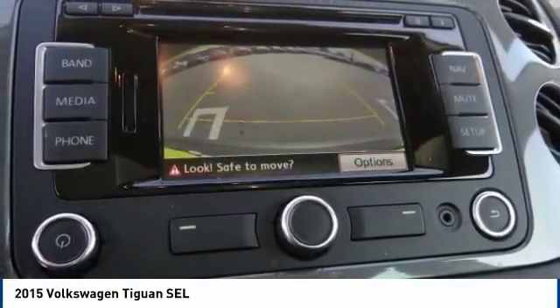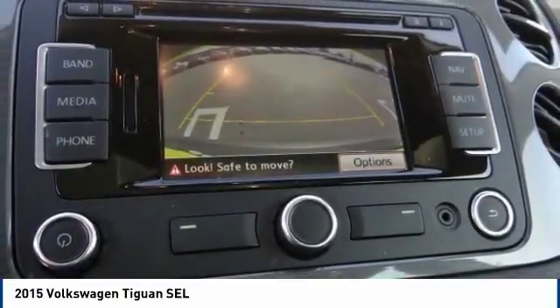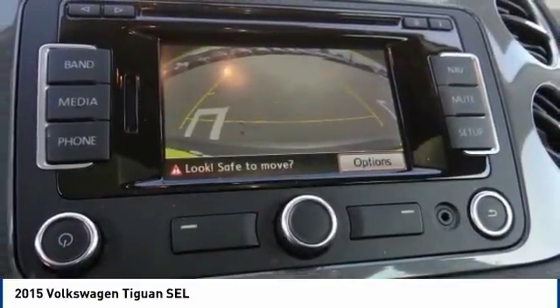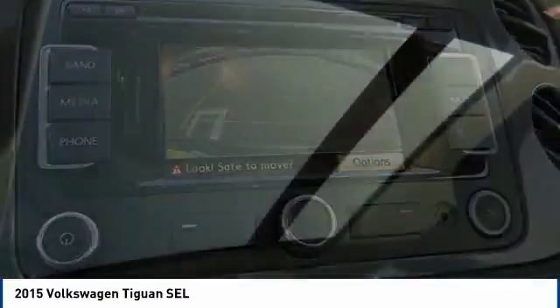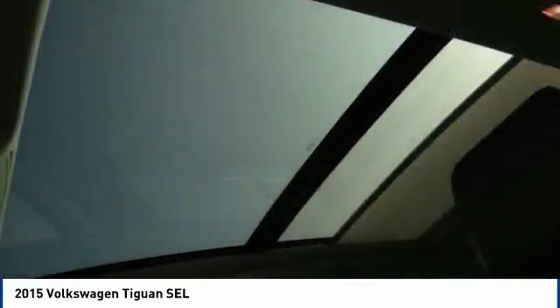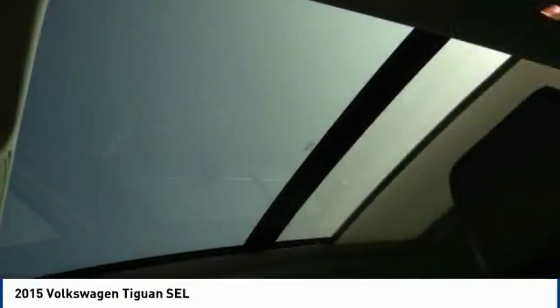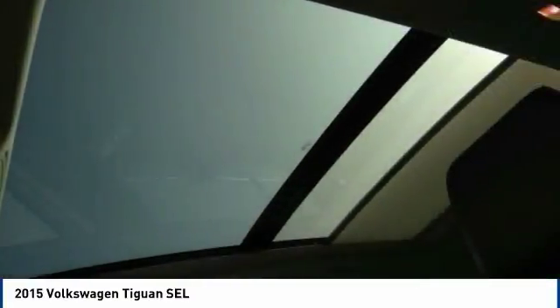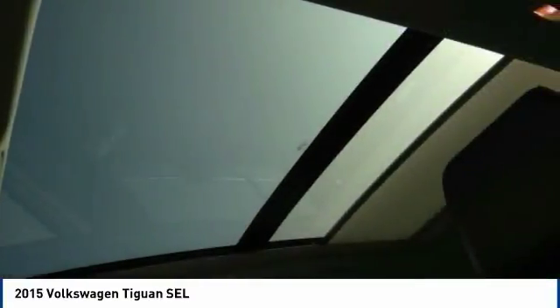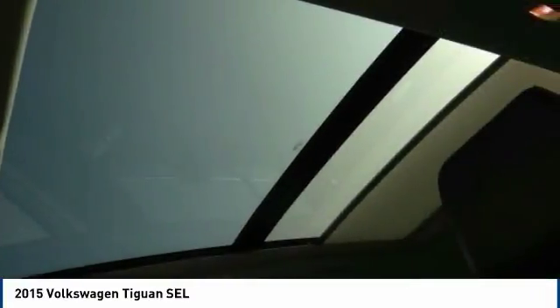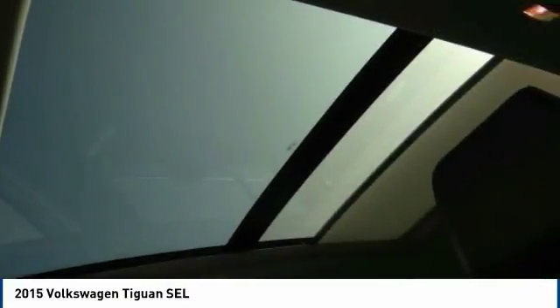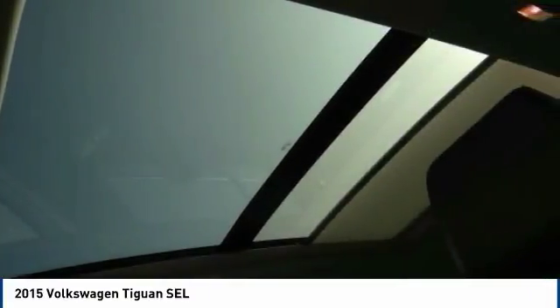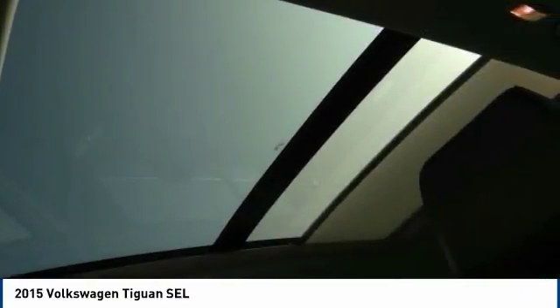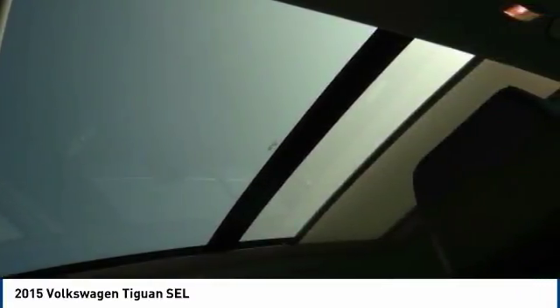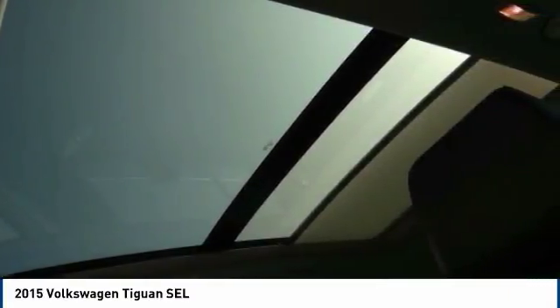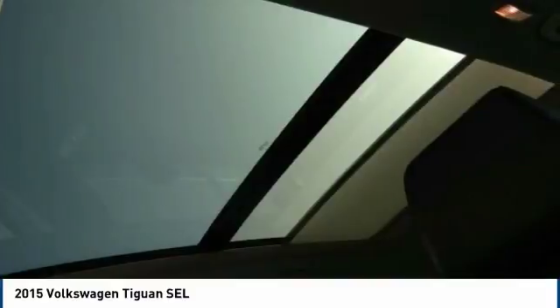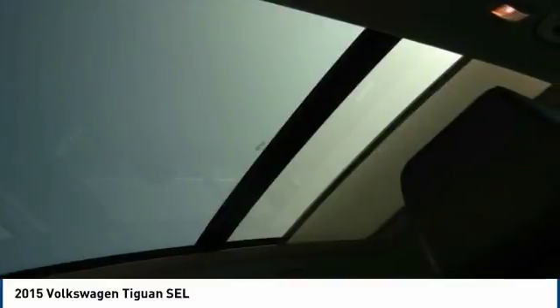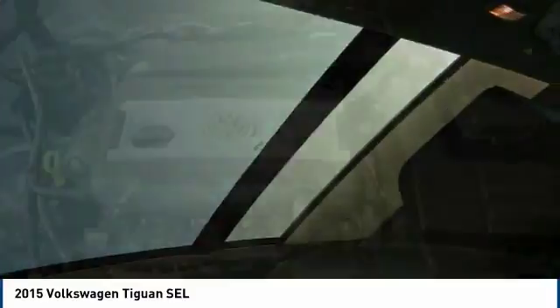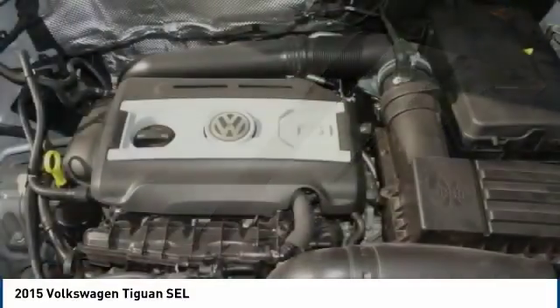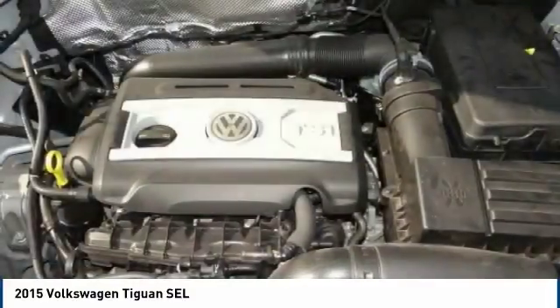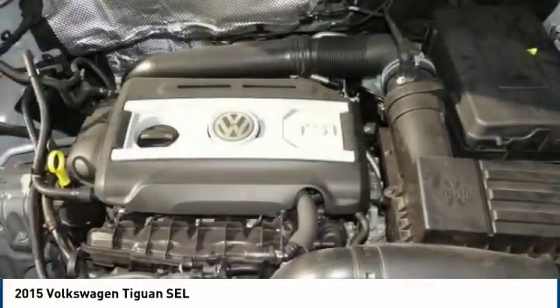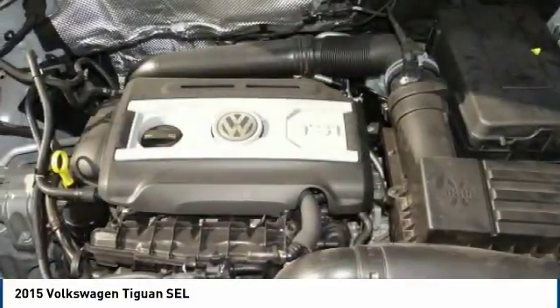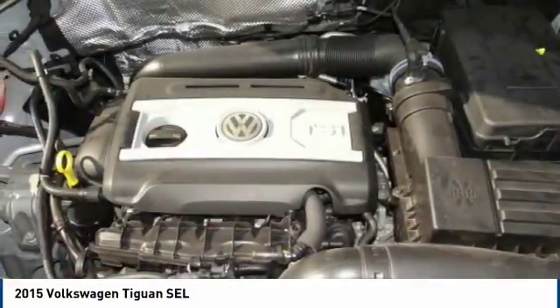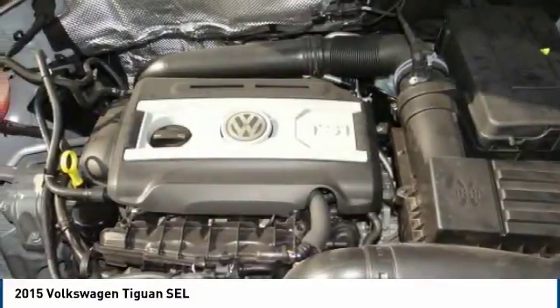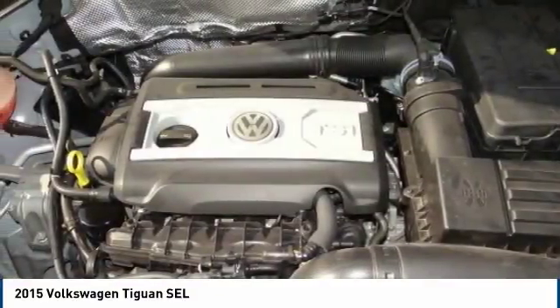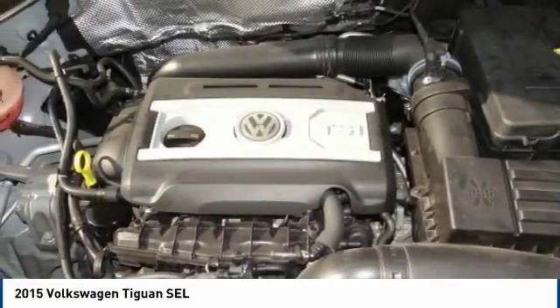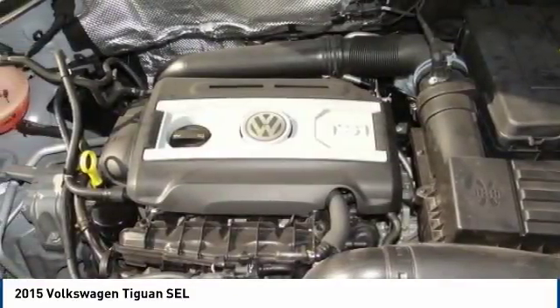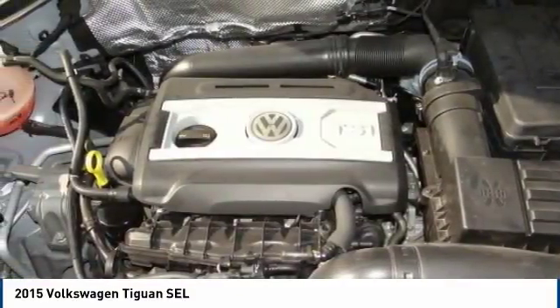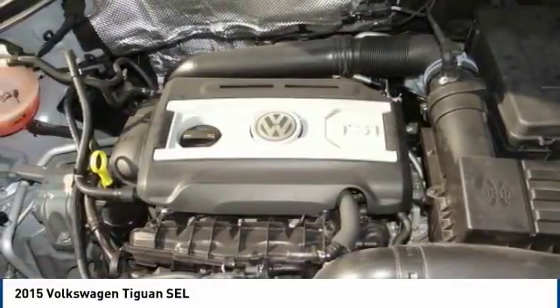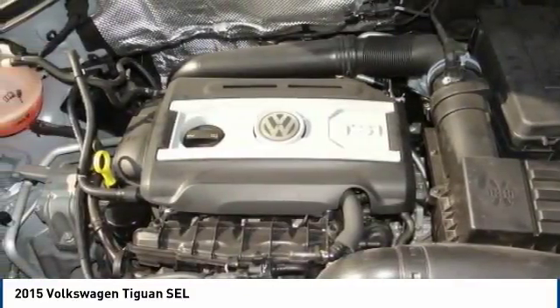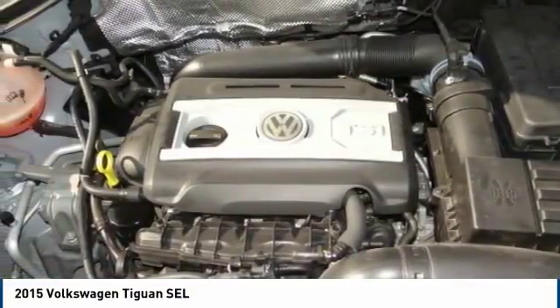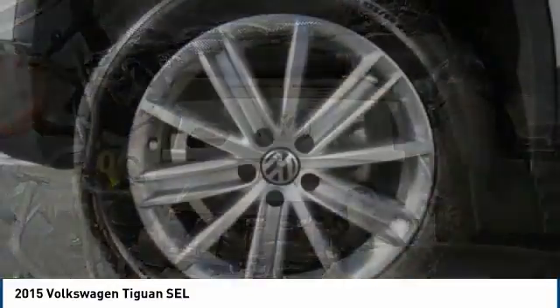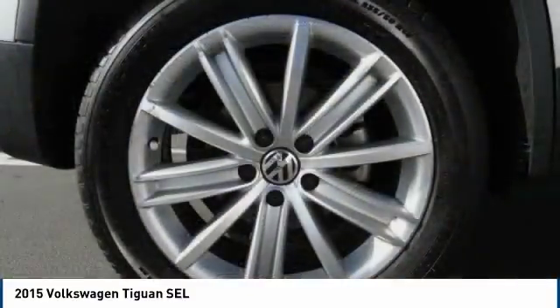One owner. This isn't just a vehicle, it's an experience. So stop in for a test drive today.